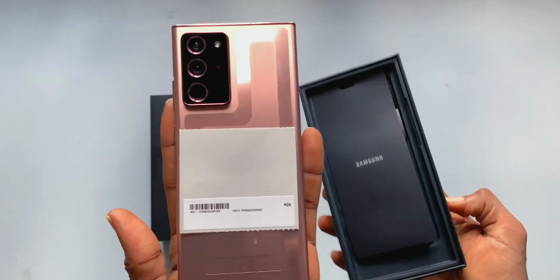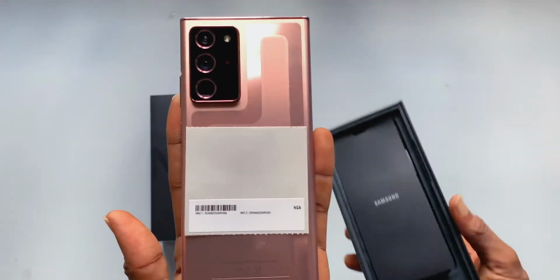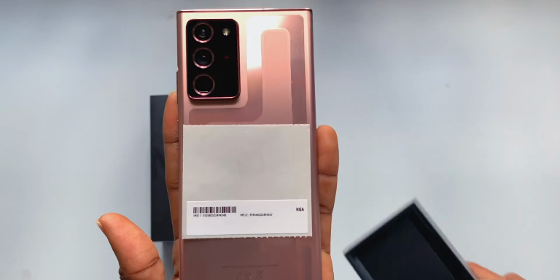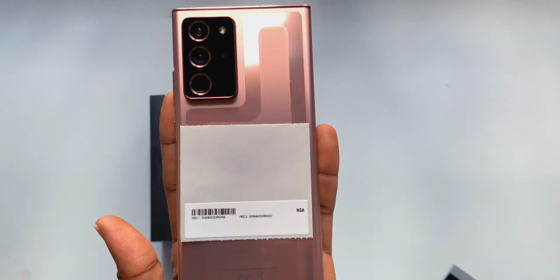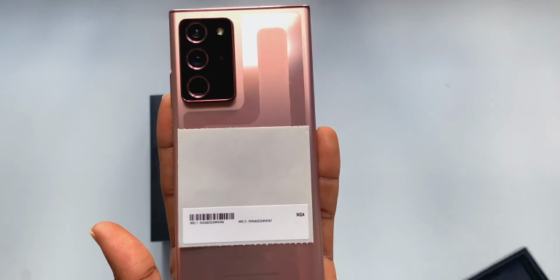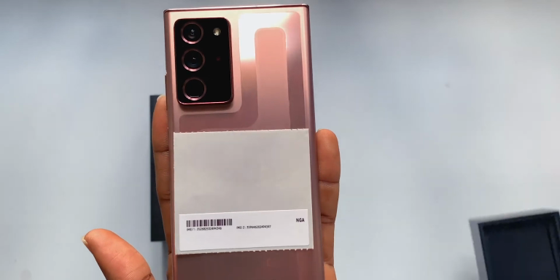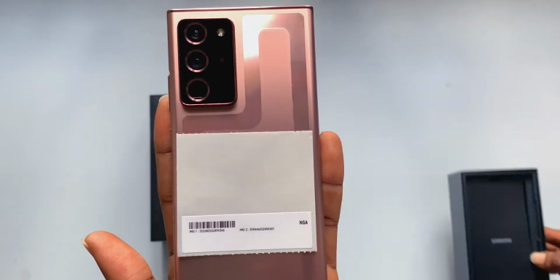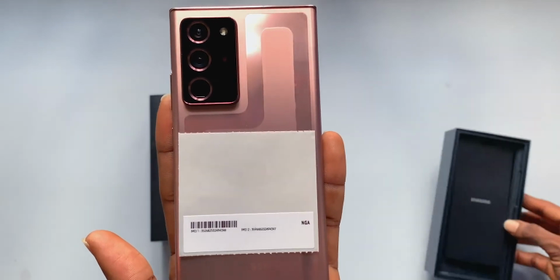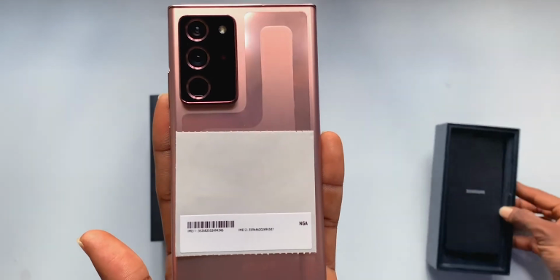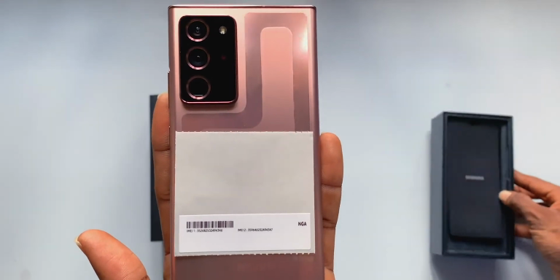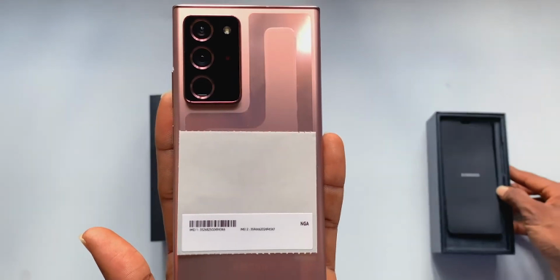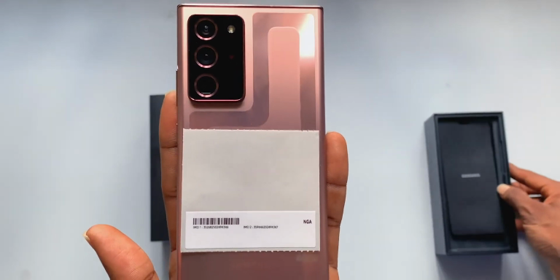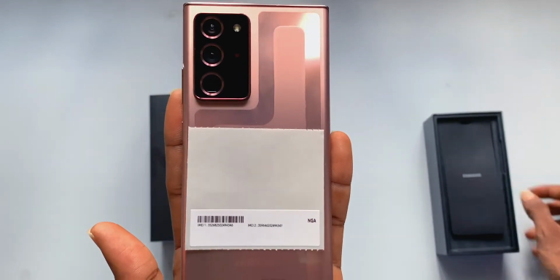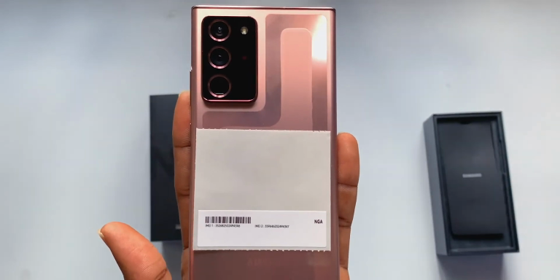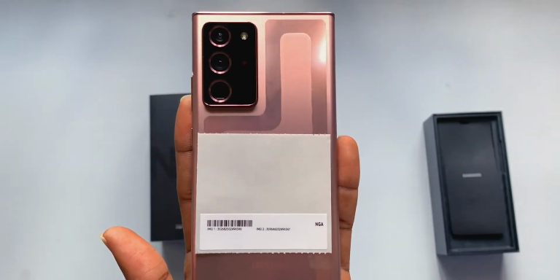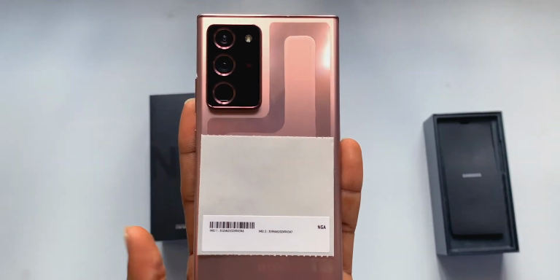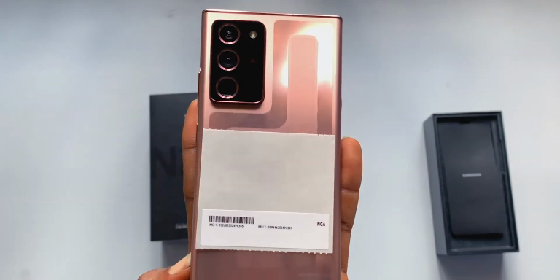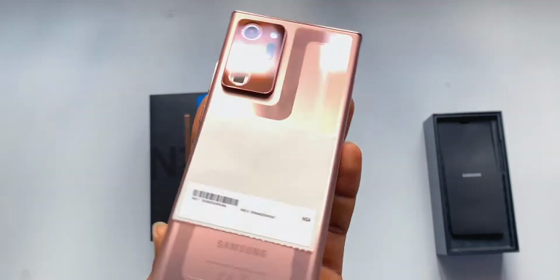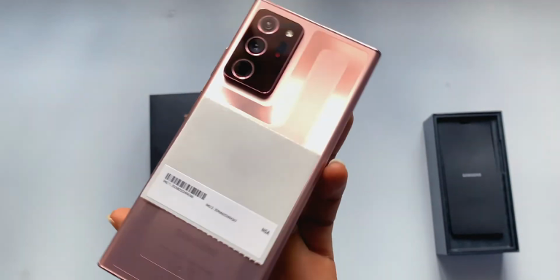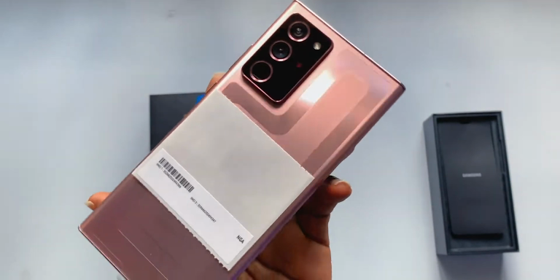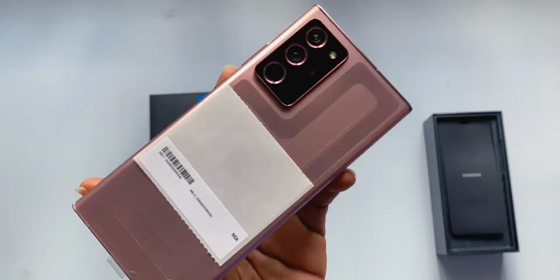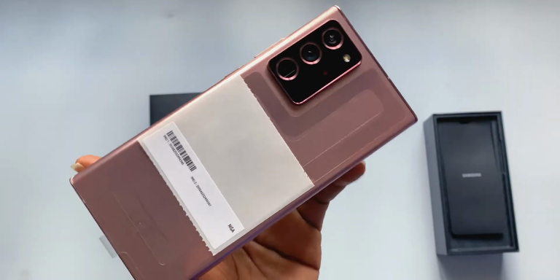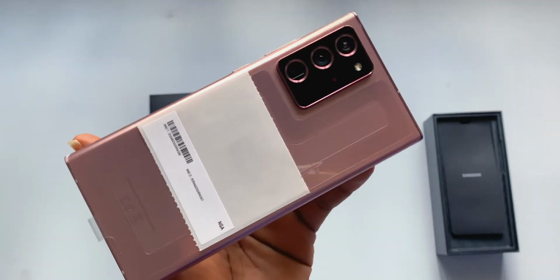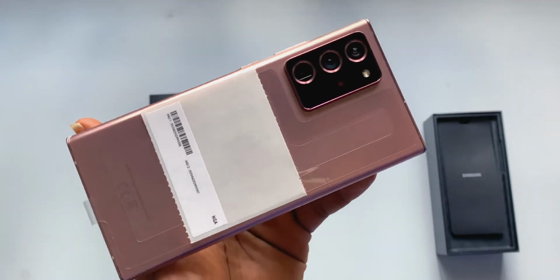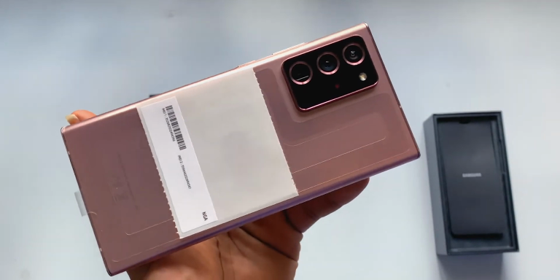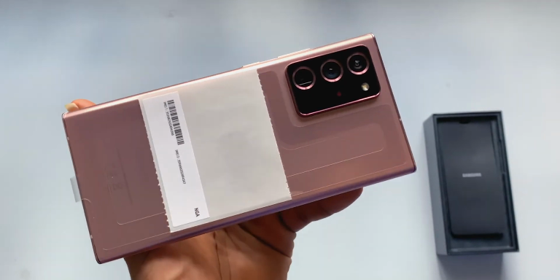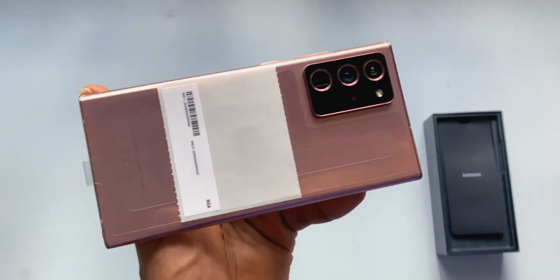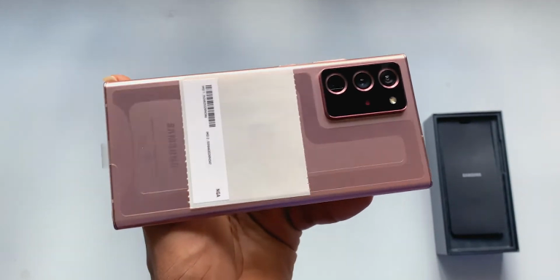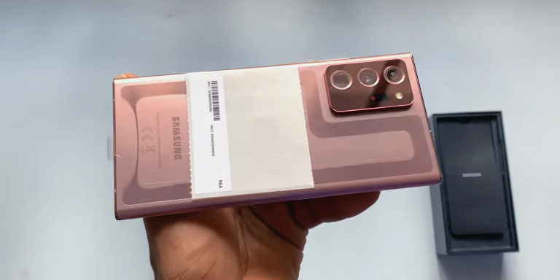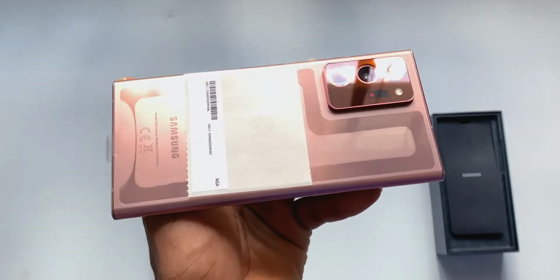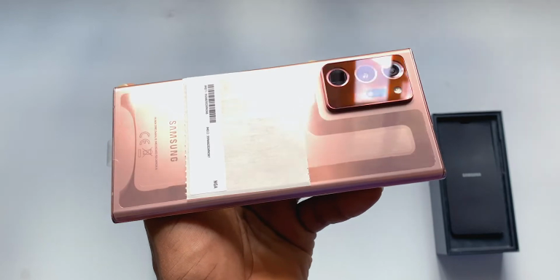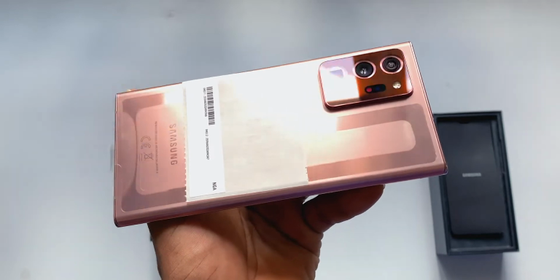Here we have one of the most beautiful phones of 2020 in Mystic Bronze, and that matte finish is just — it's like one of those things you can't really explain. It's like you just met the love of your life and you froze.